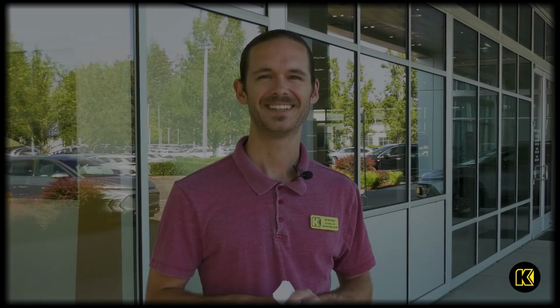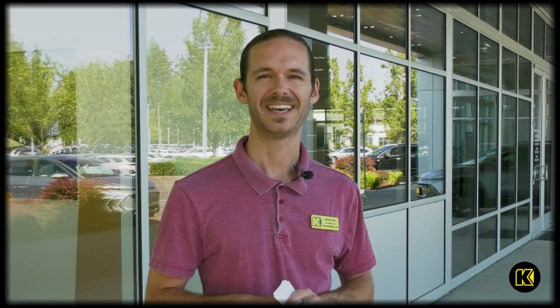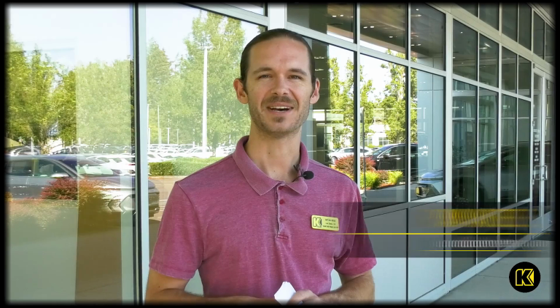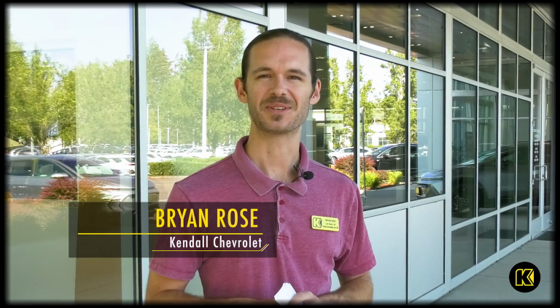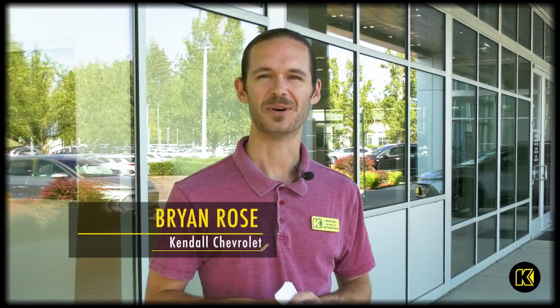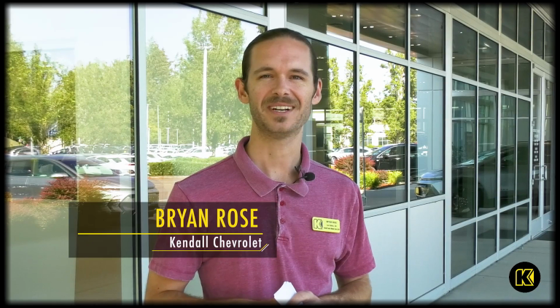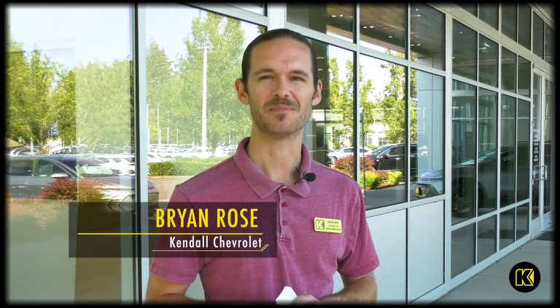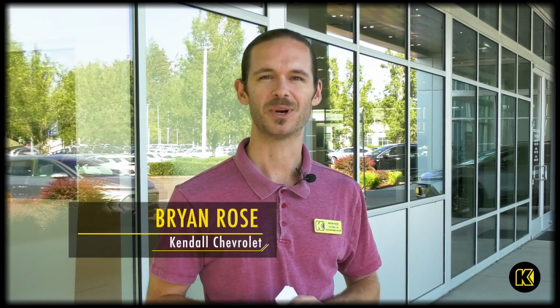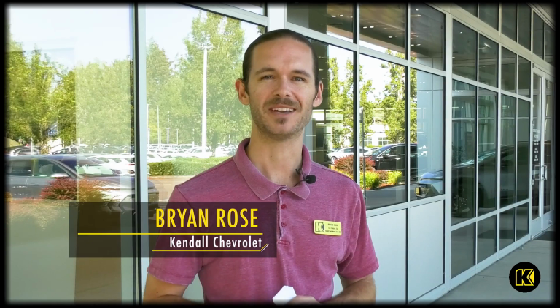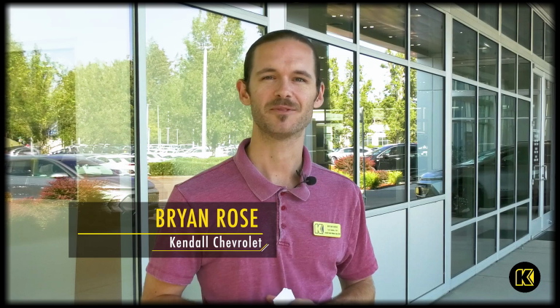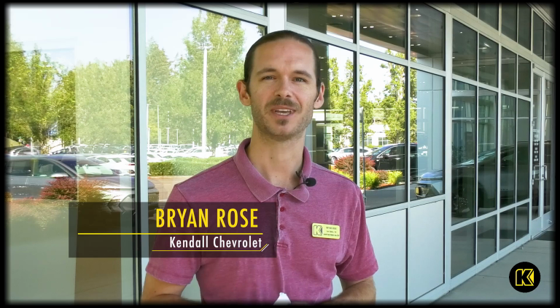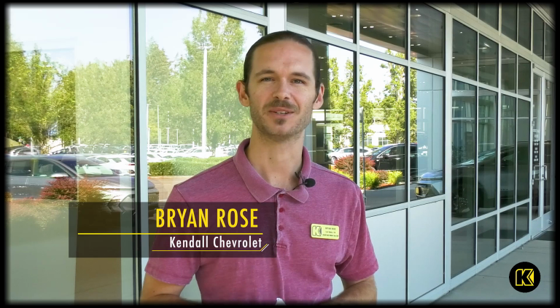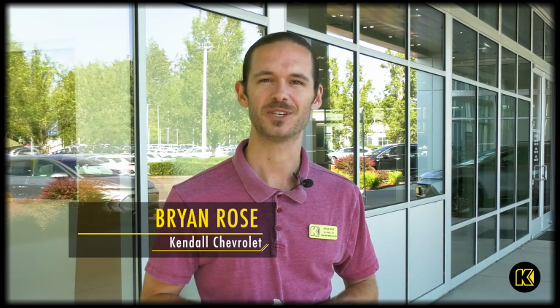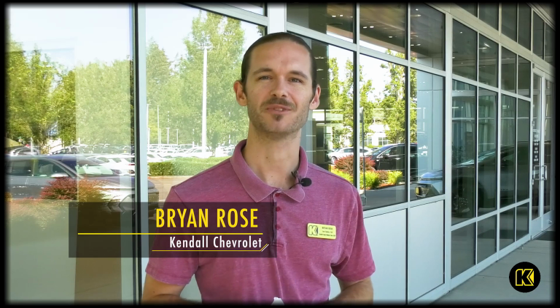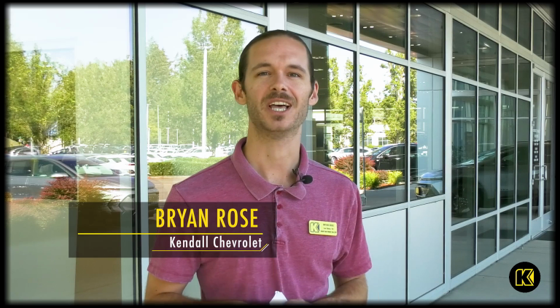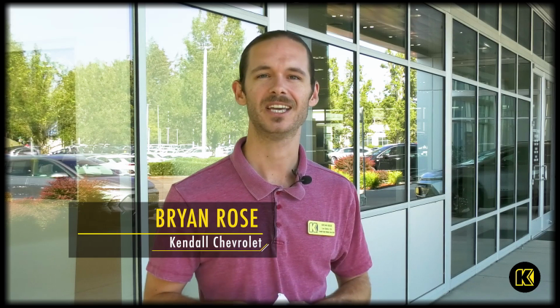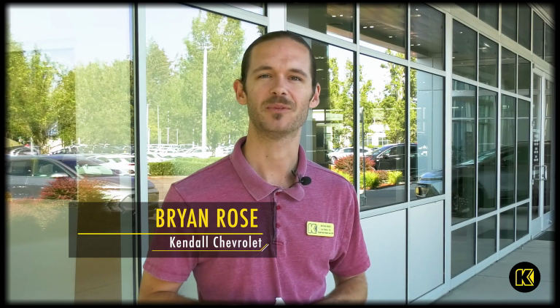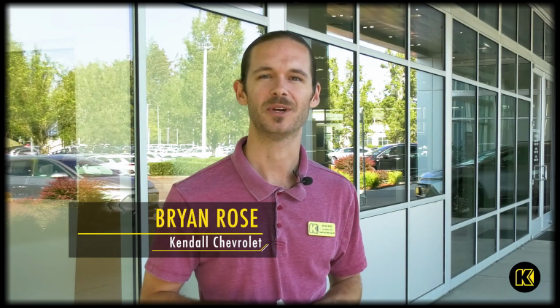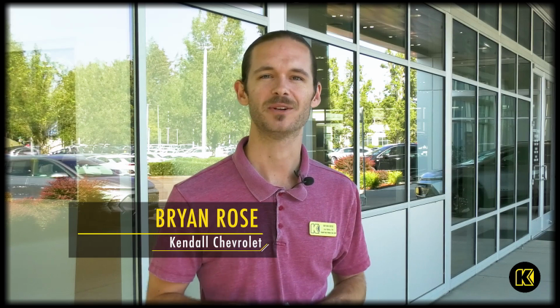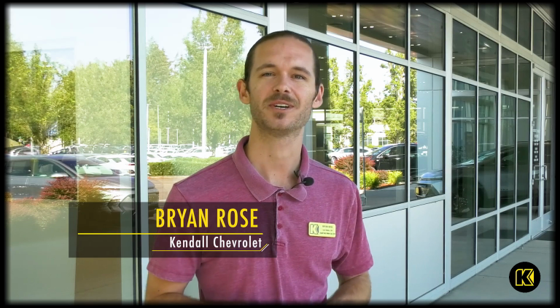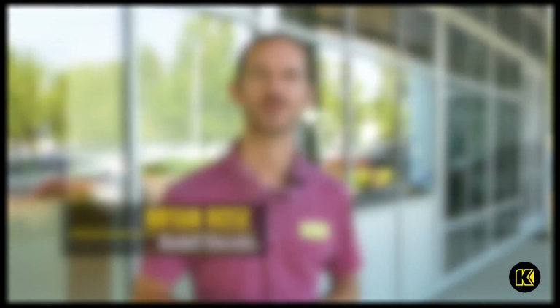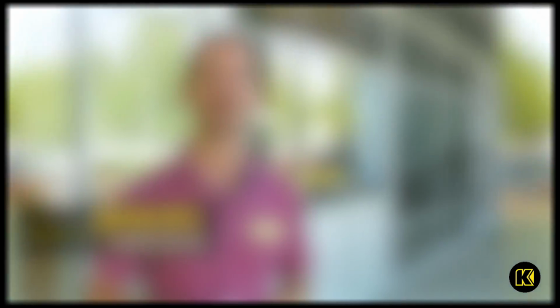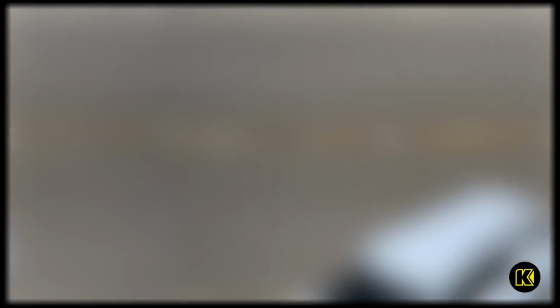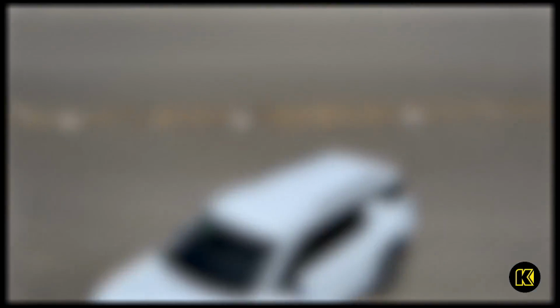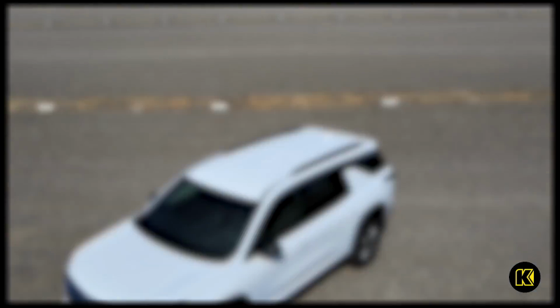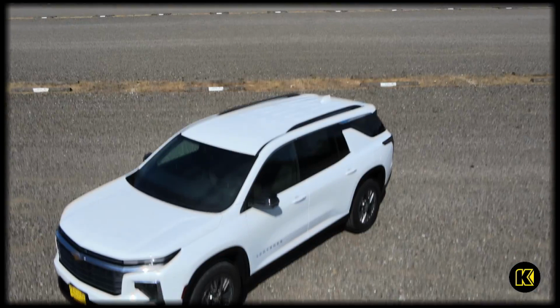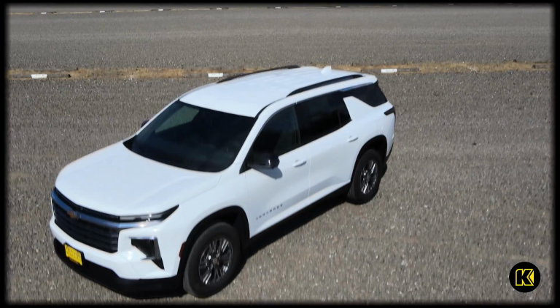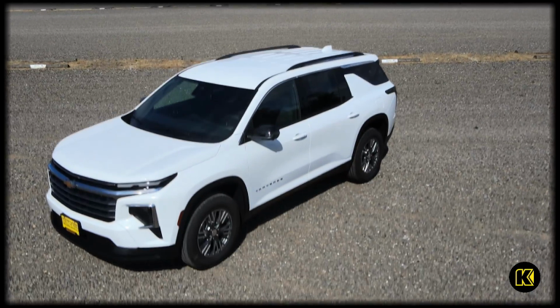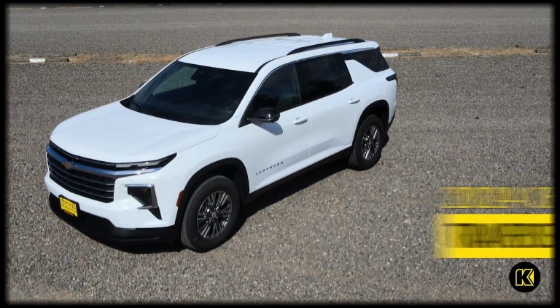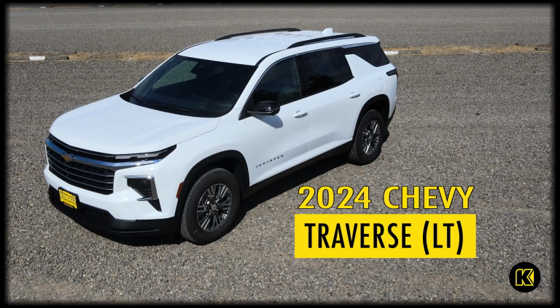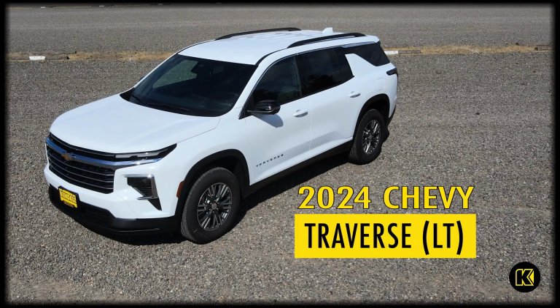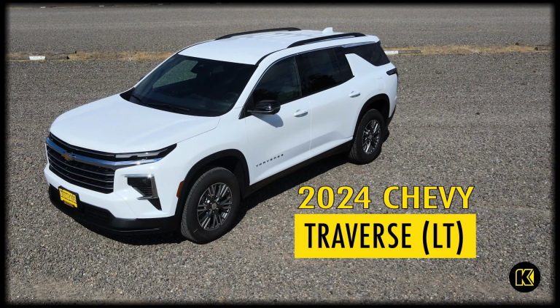Hey, how's it going? I'm Brian from Kendall Chevrolet, and we're here to talk about the 2024 Chevy Traverse.